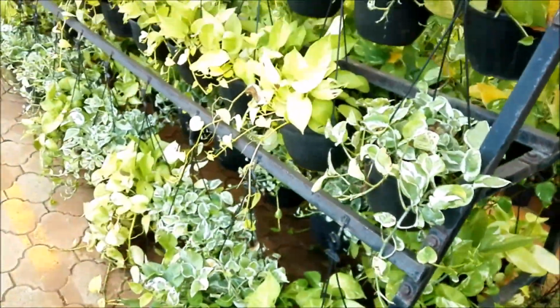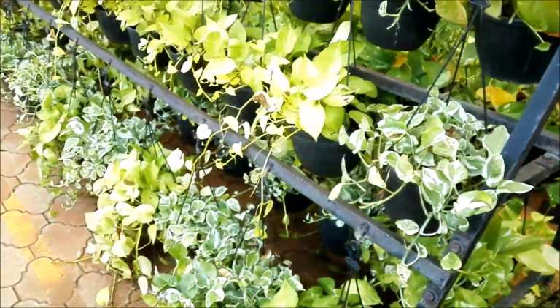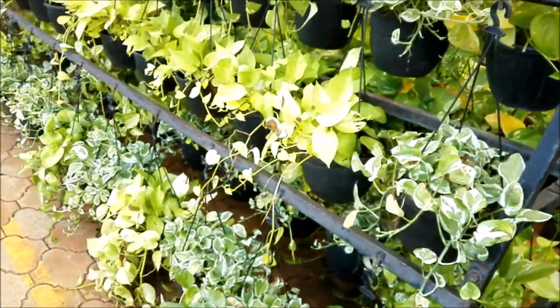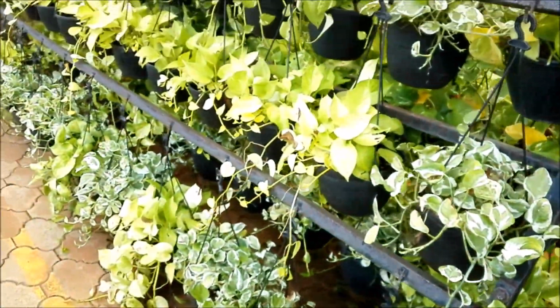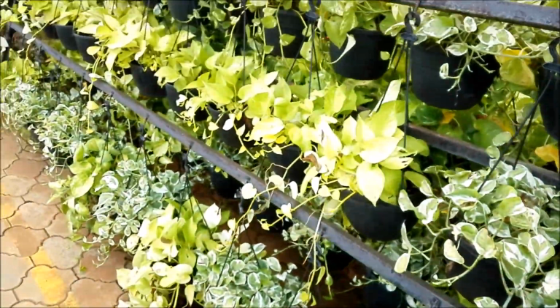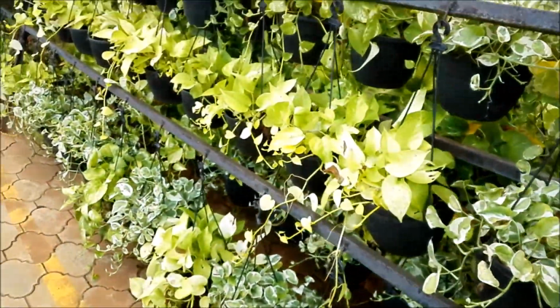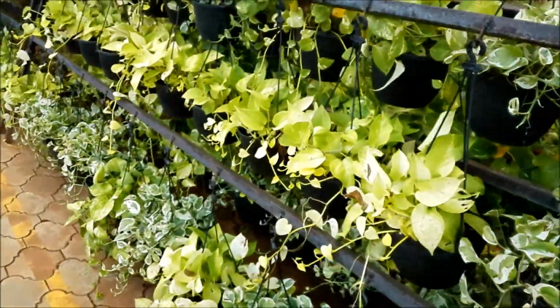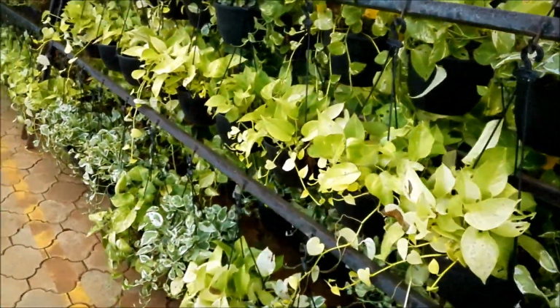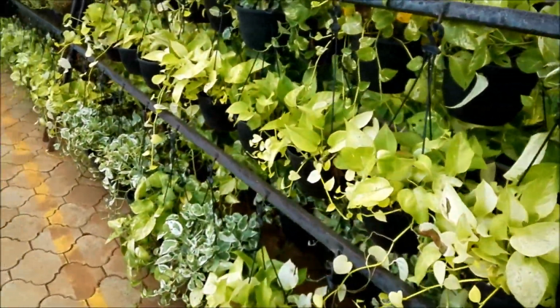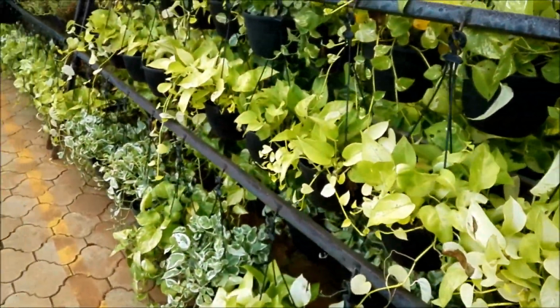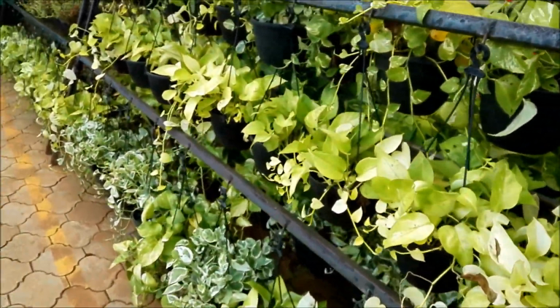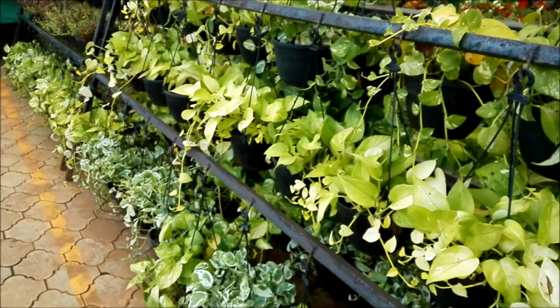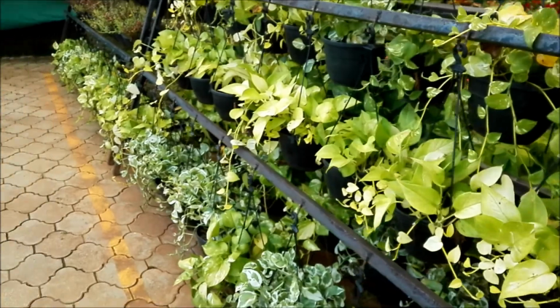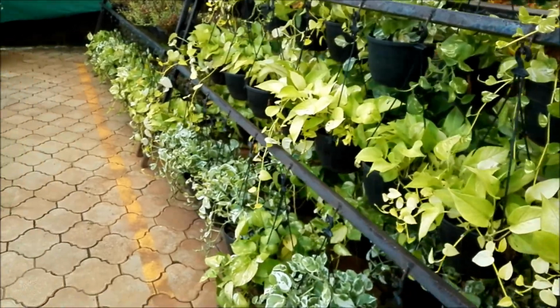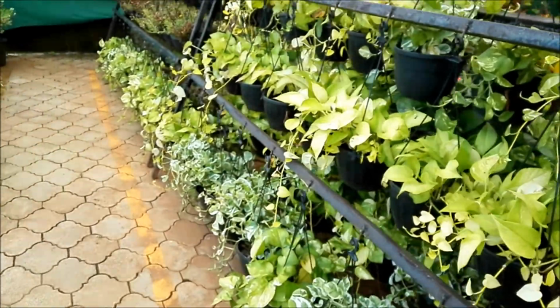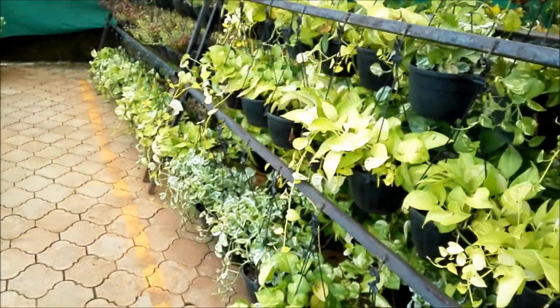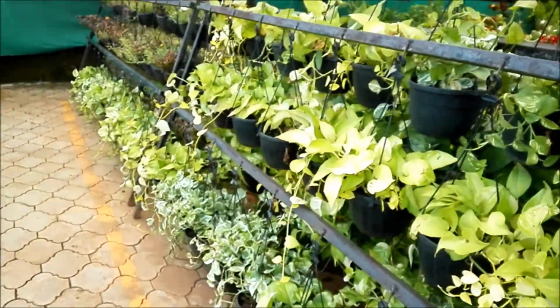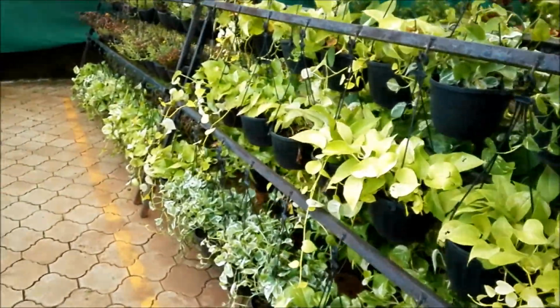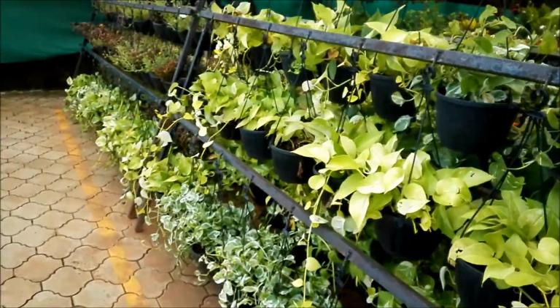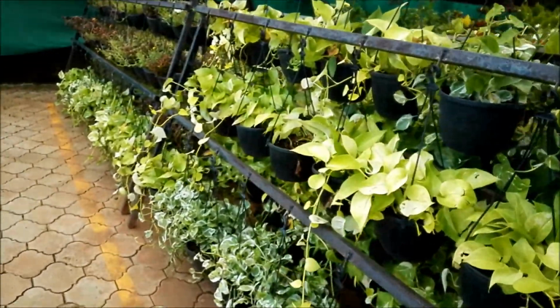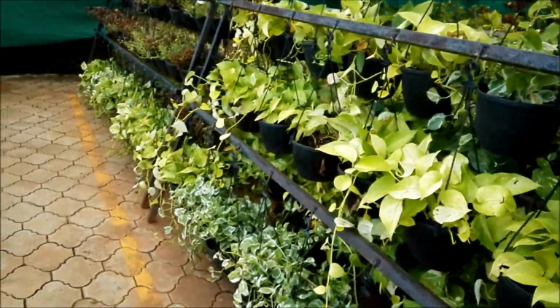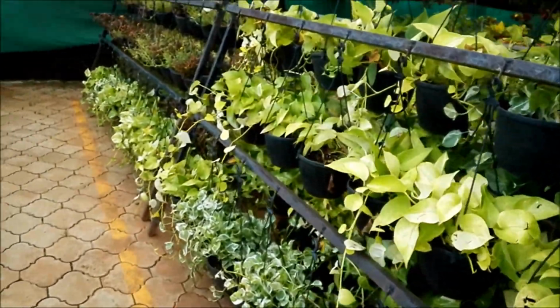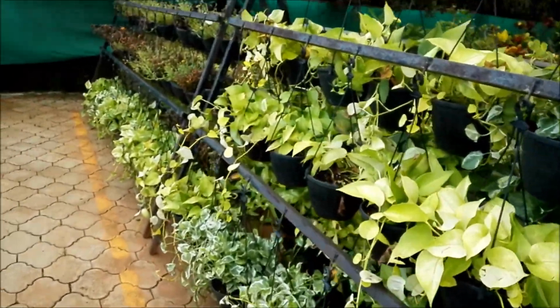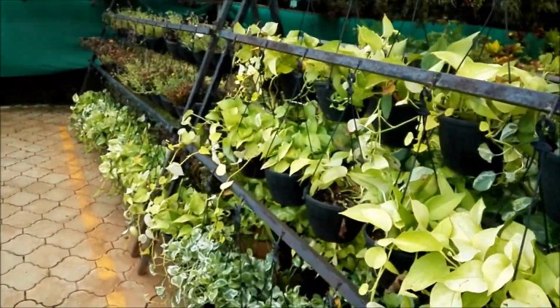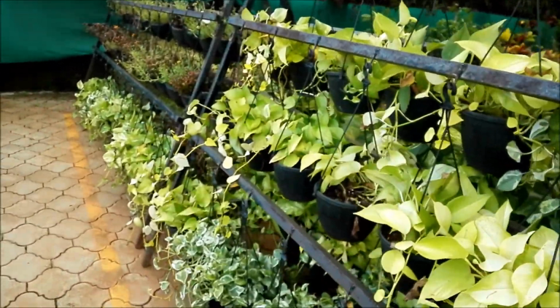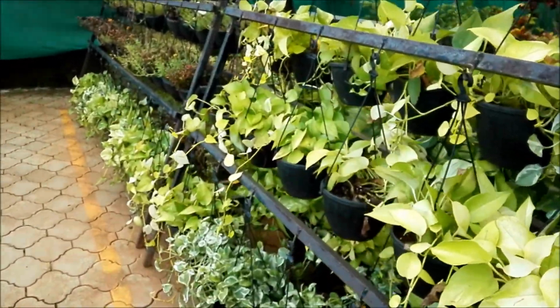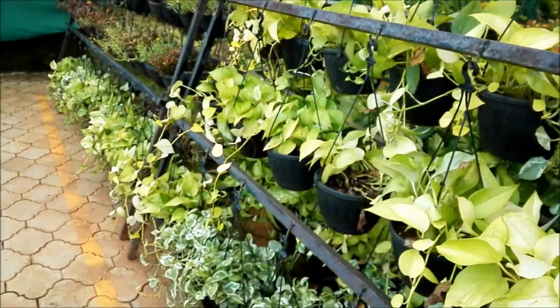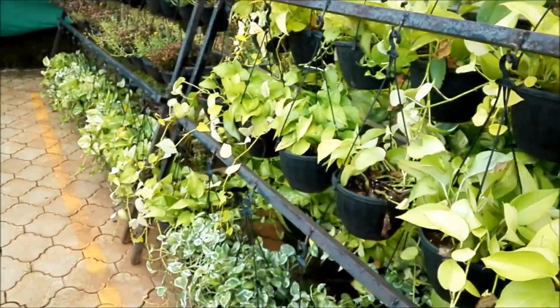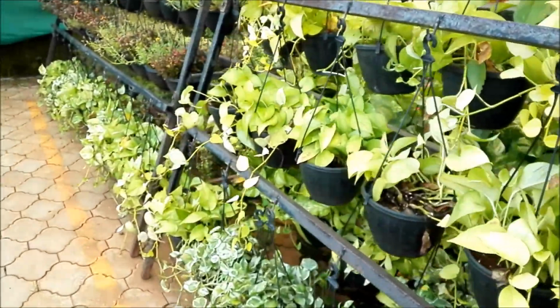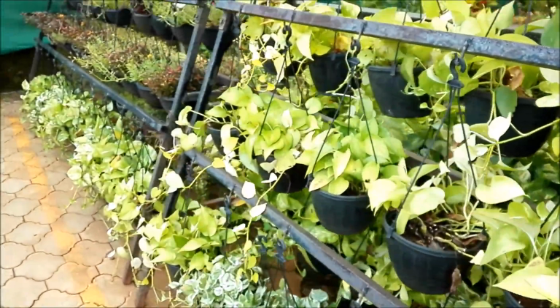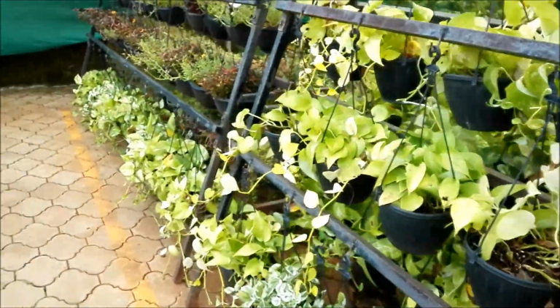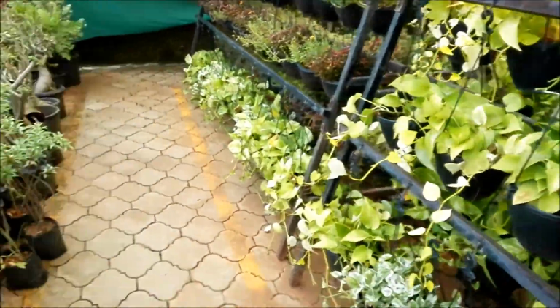Oh, hanging pots! I'm not a great fan of these plants without flowers.